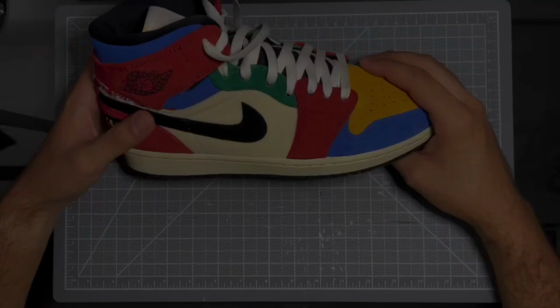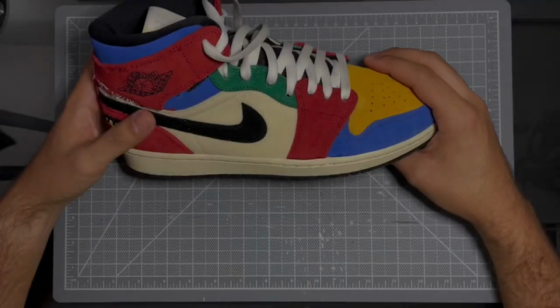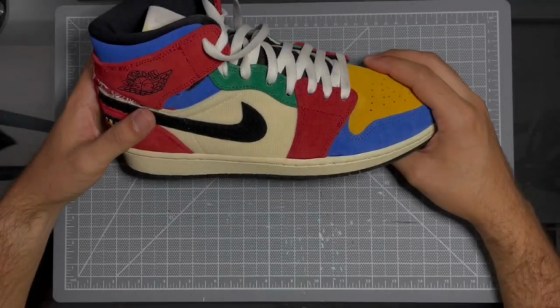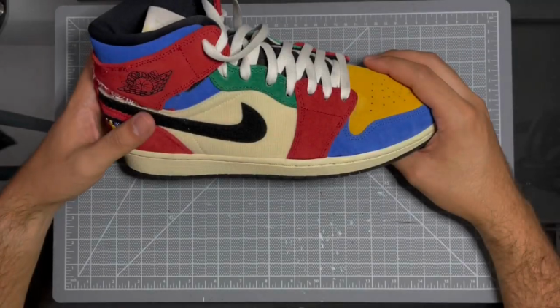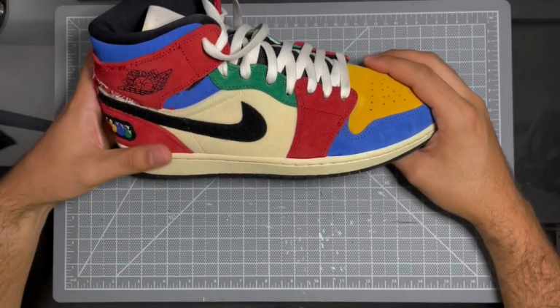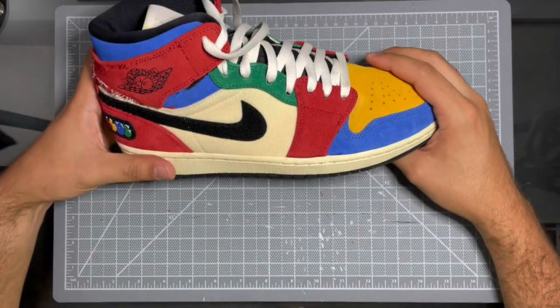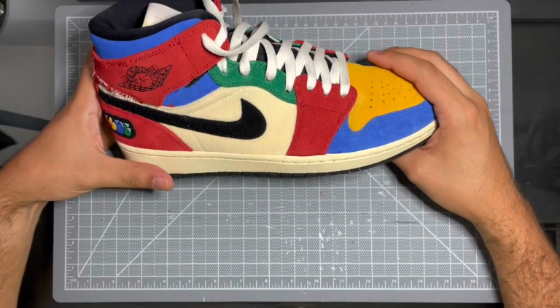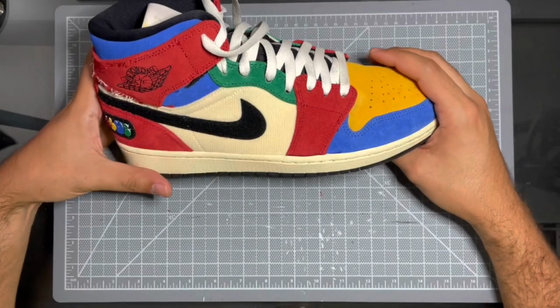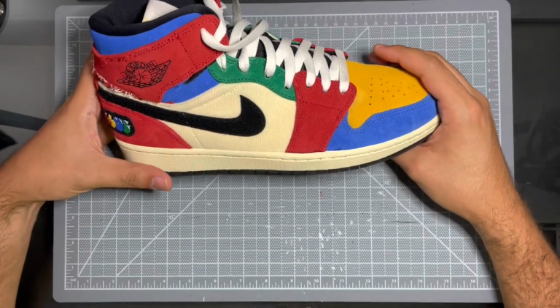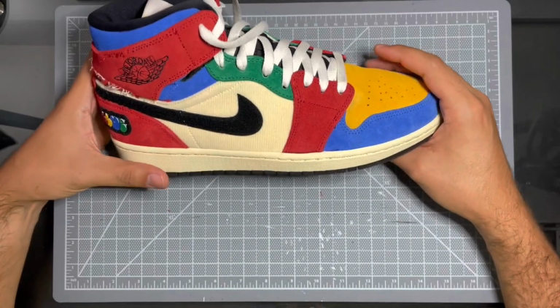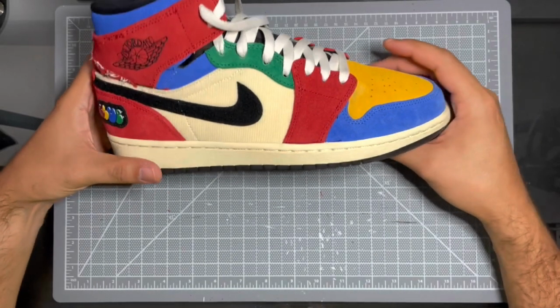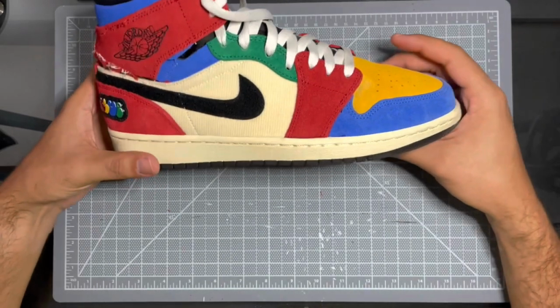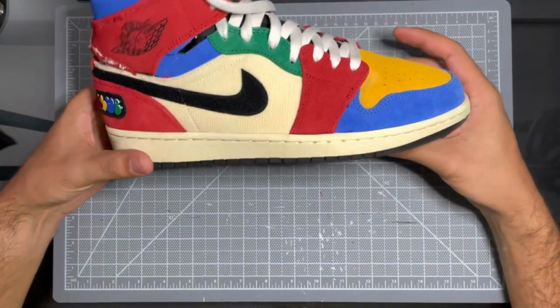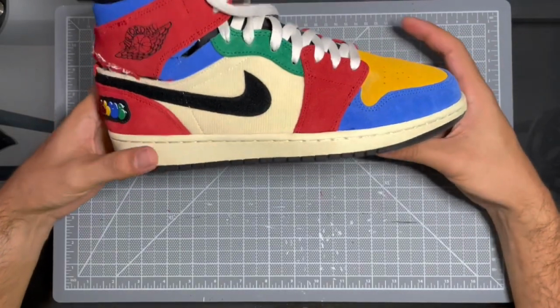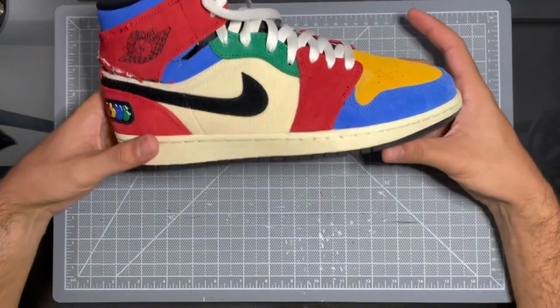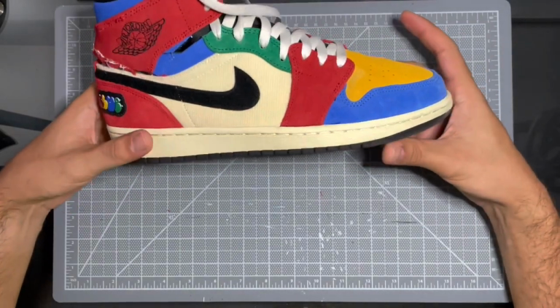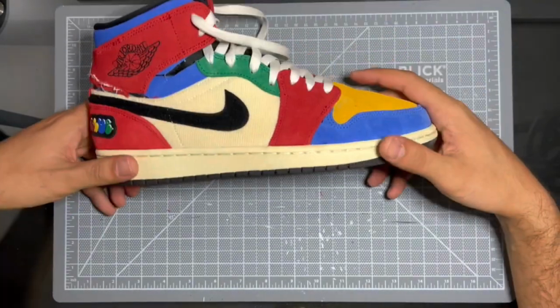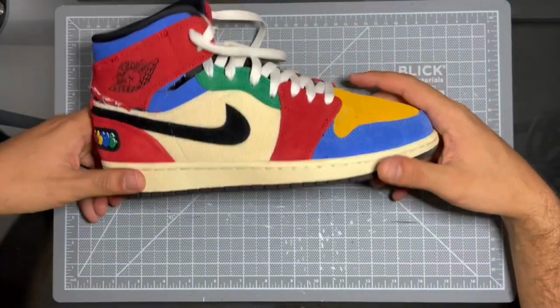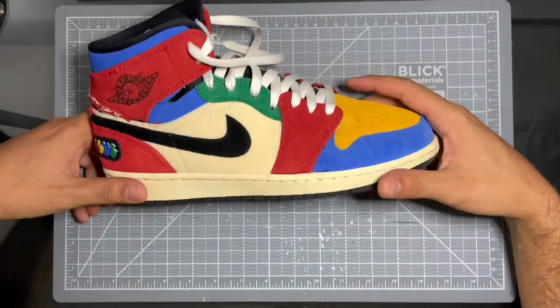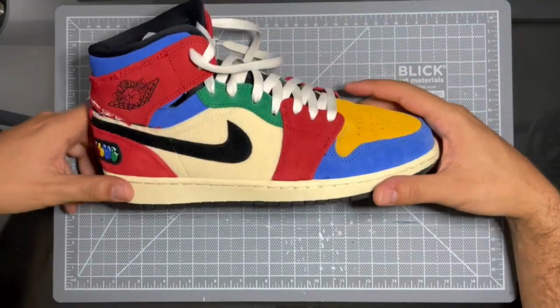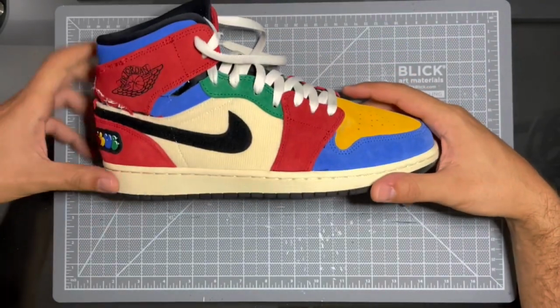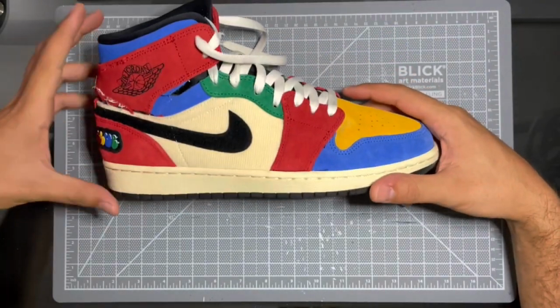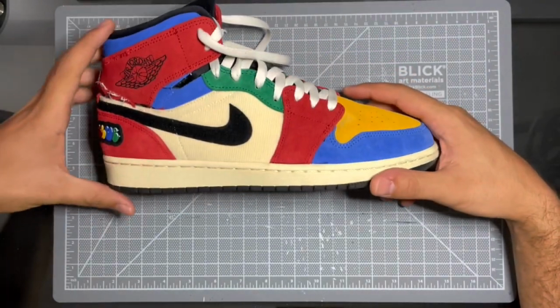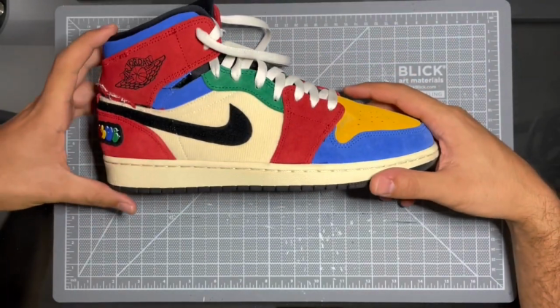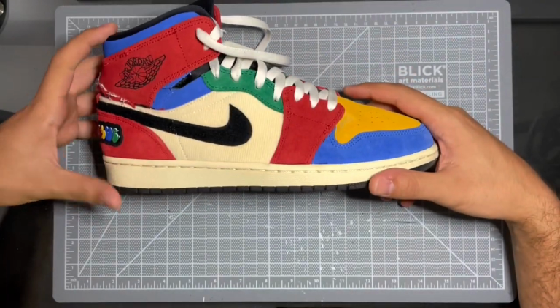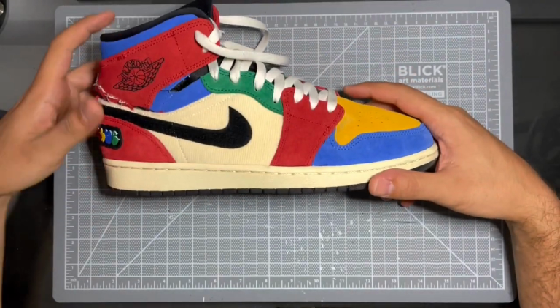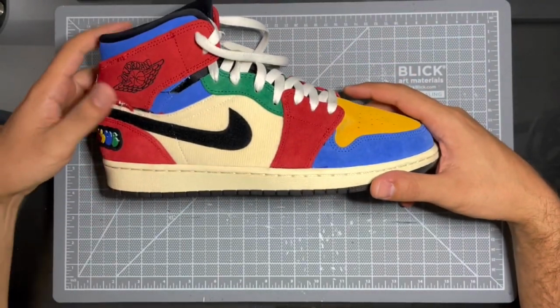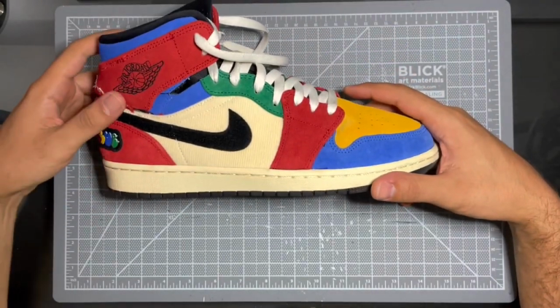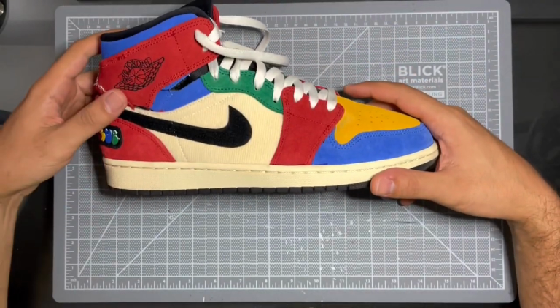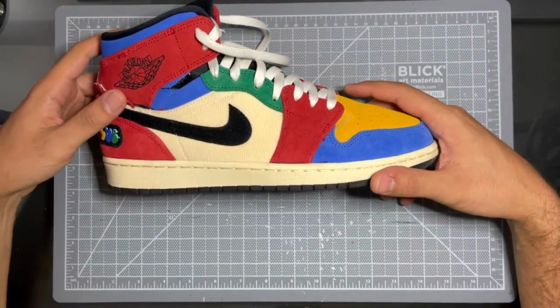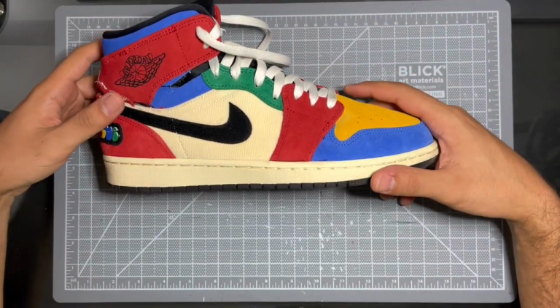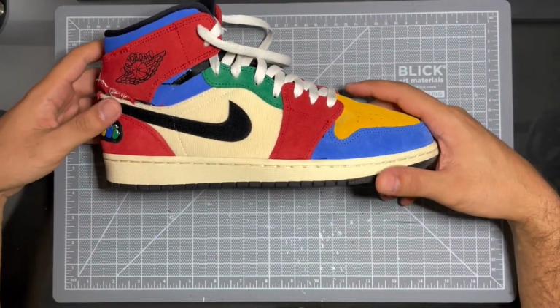All right guys, back at it again. Today we're actually working on a Jordan 1 Blue the Great.